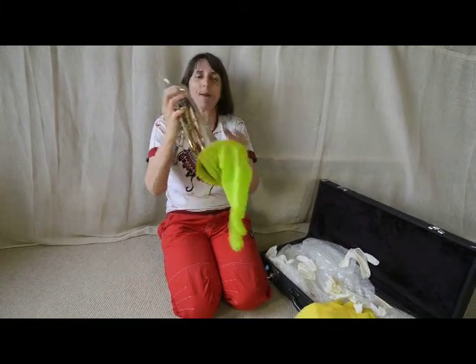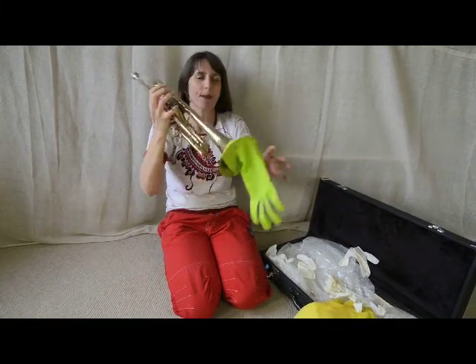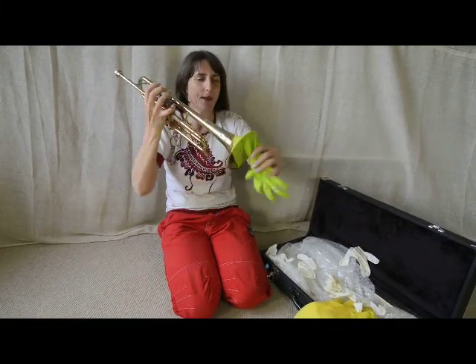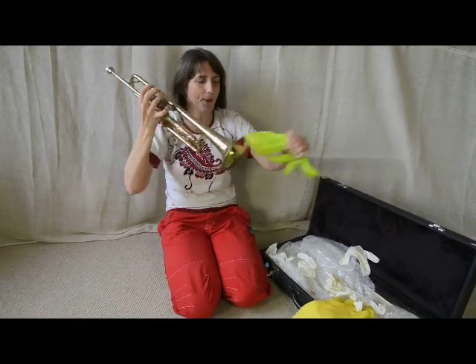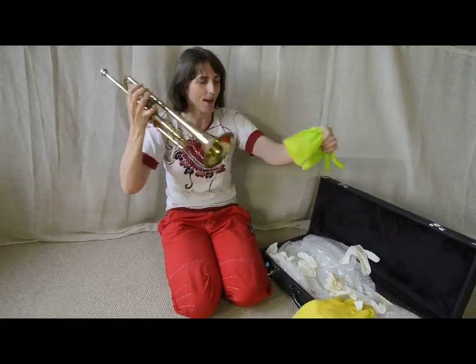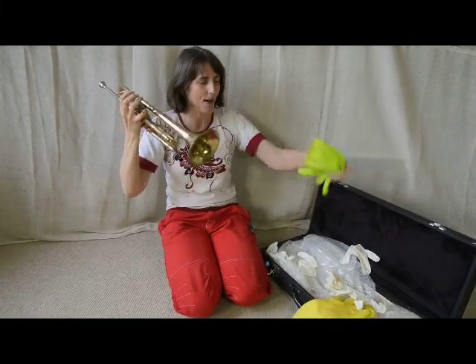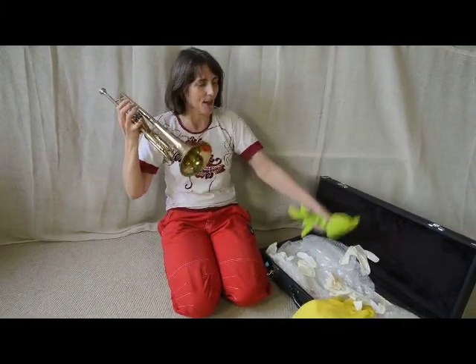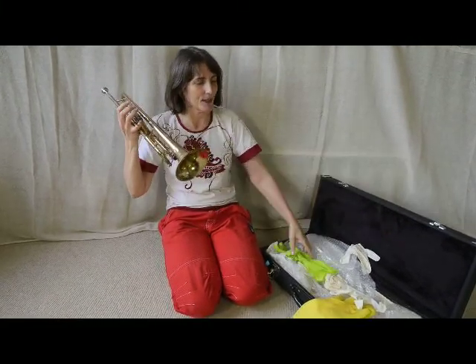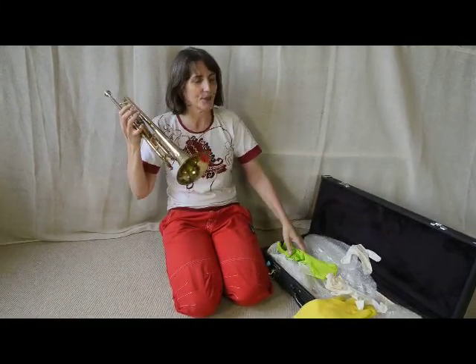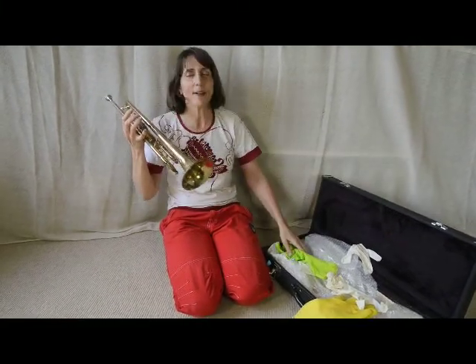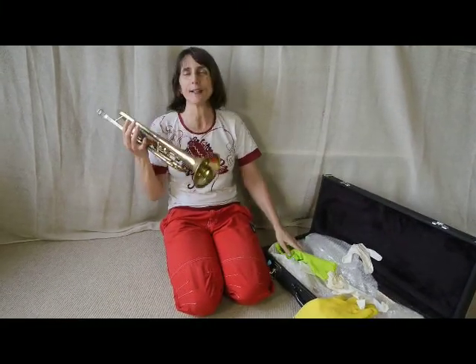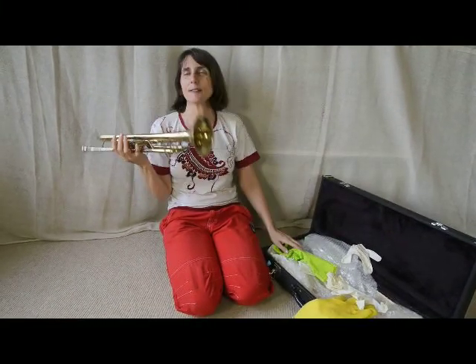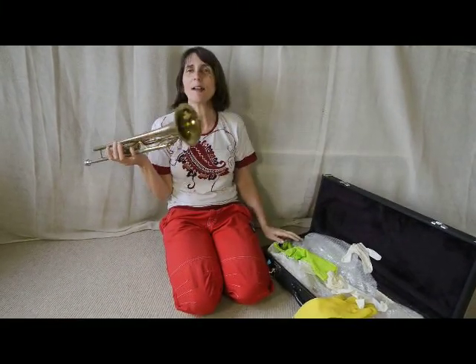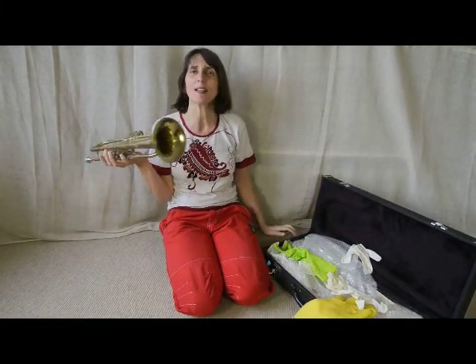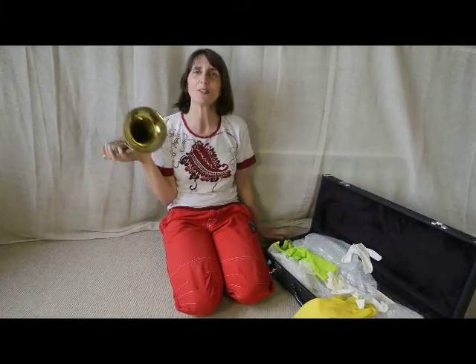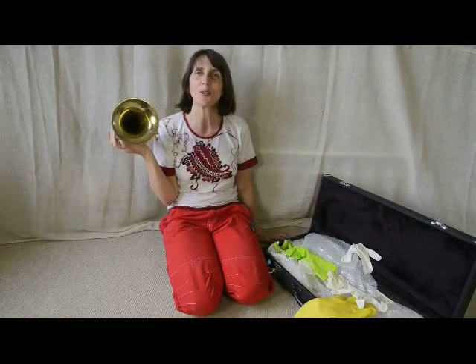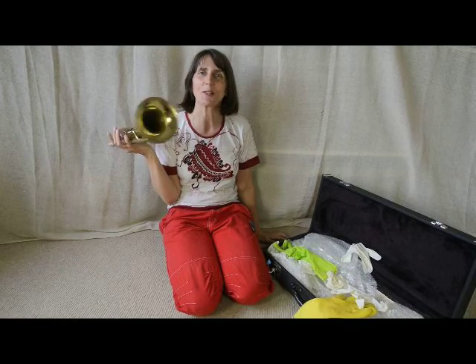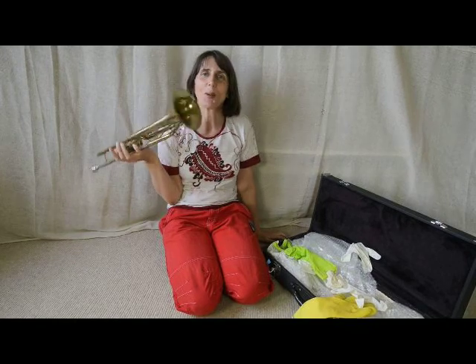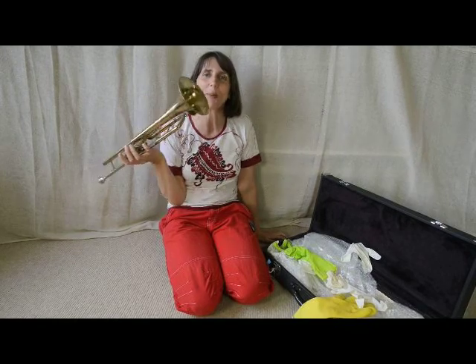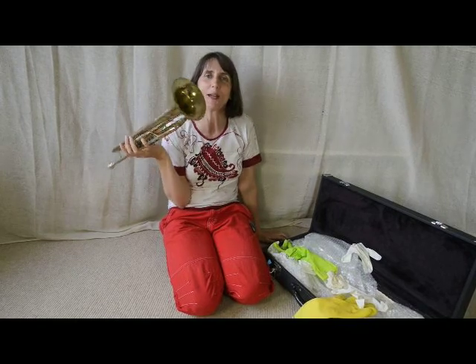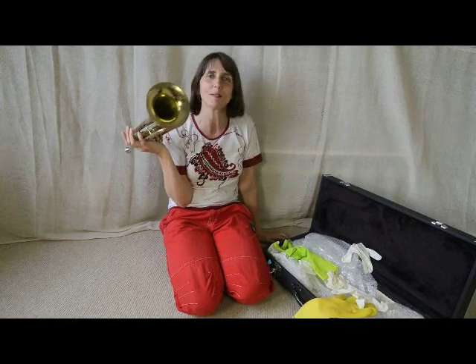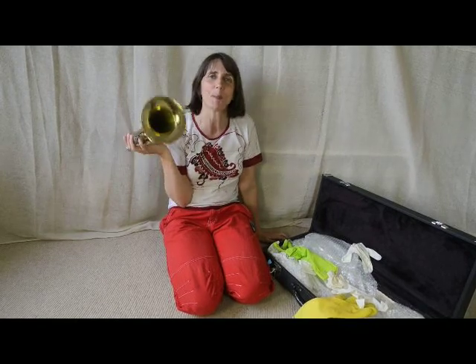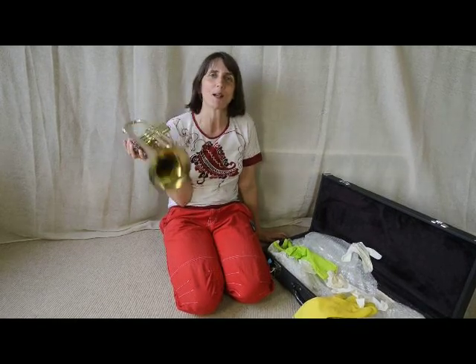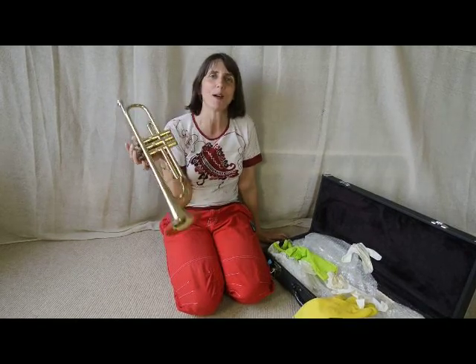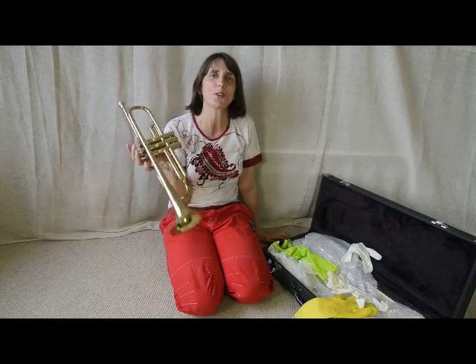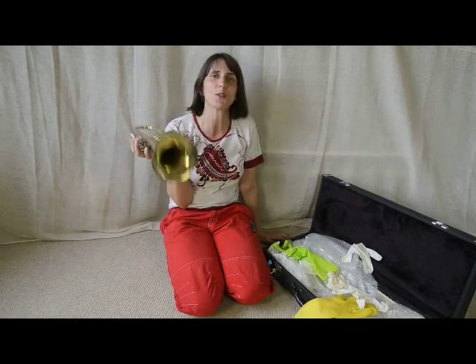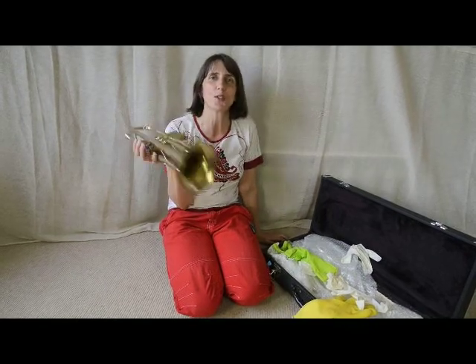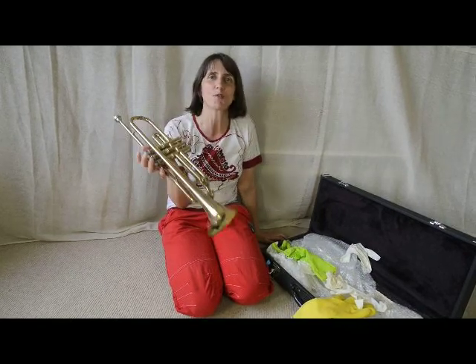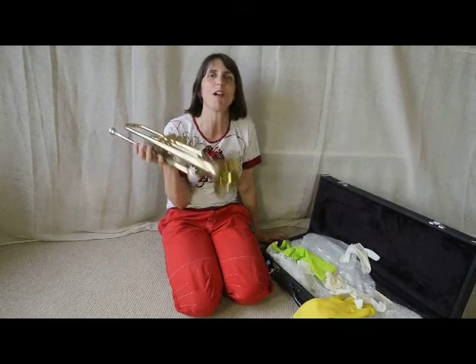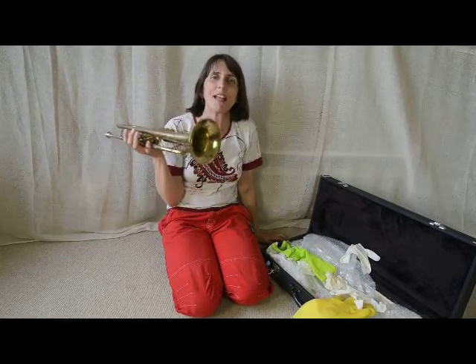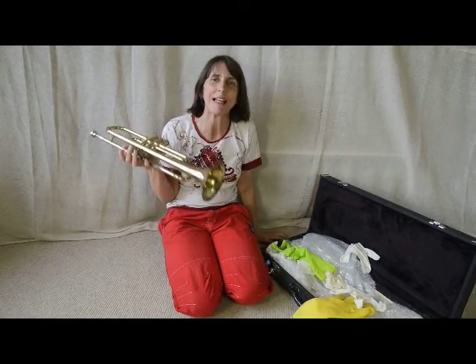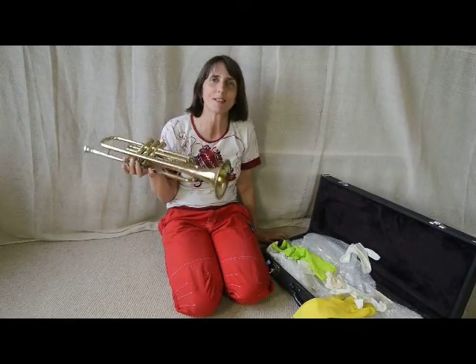There we are. It's very exciting doing trumpet and rubber glove. You should try it. Let's do it.